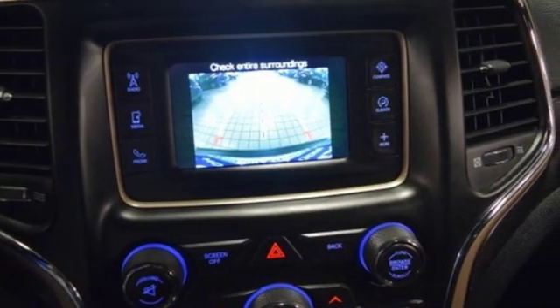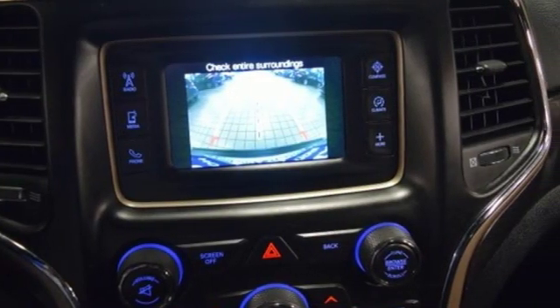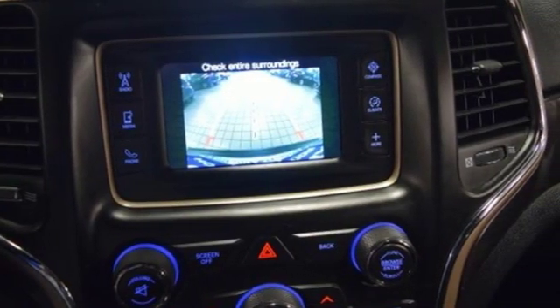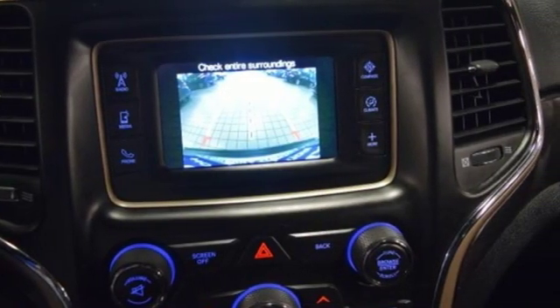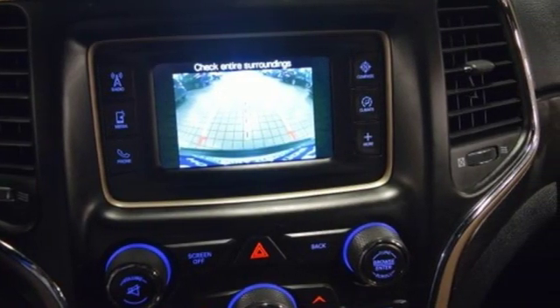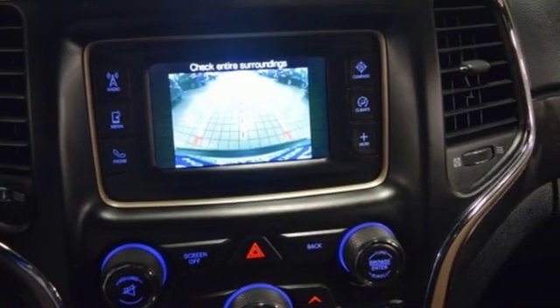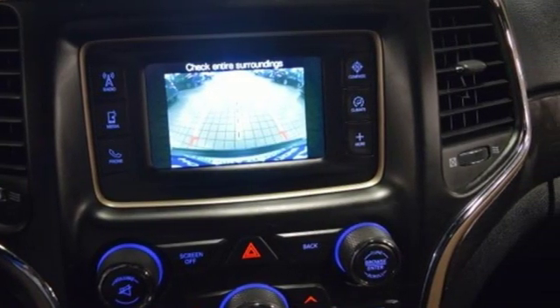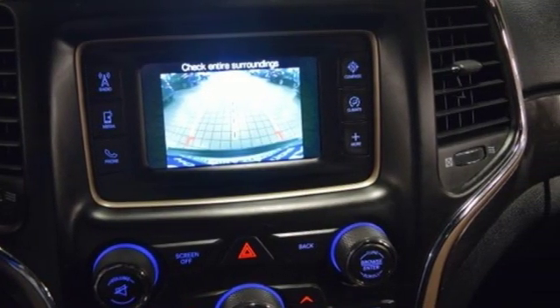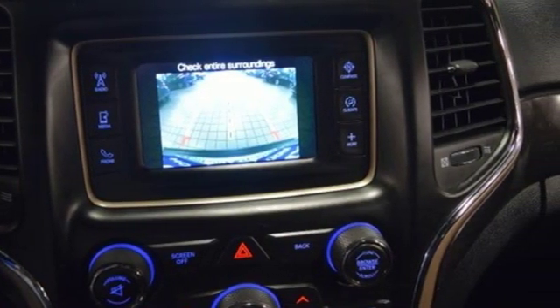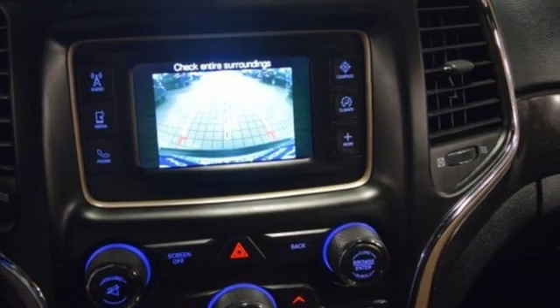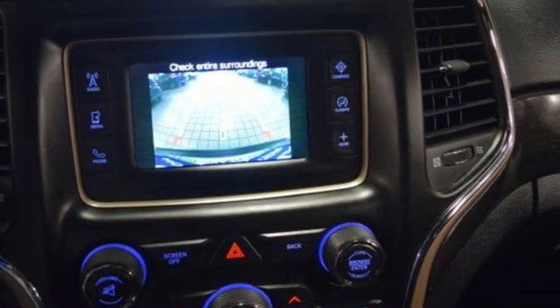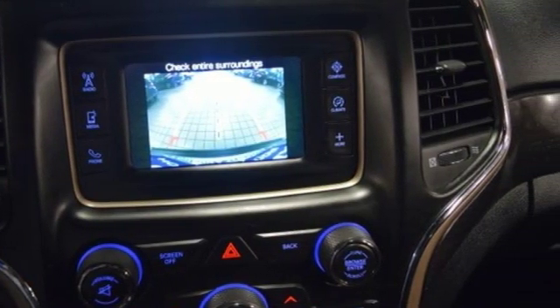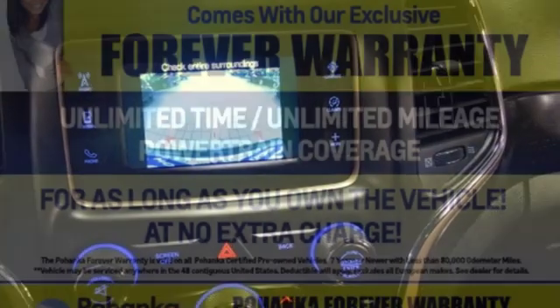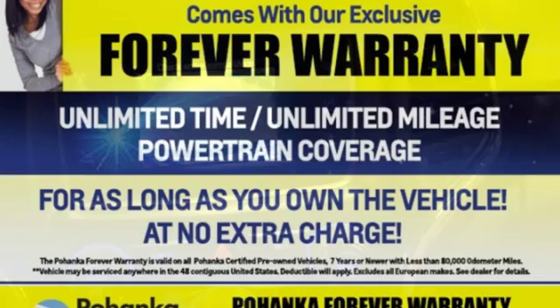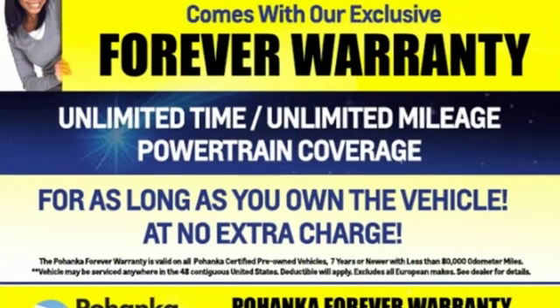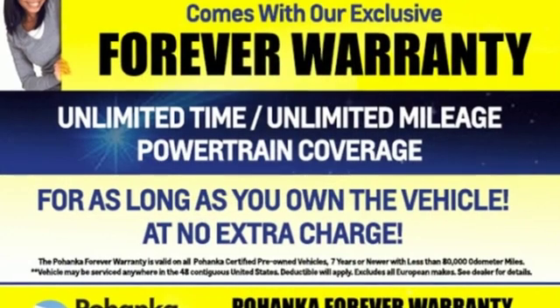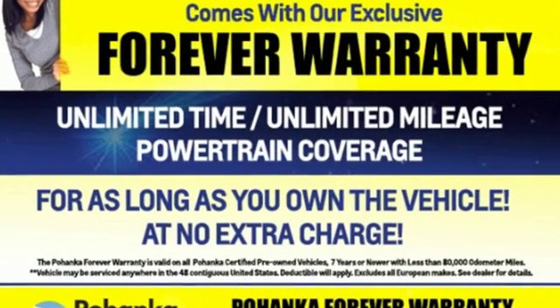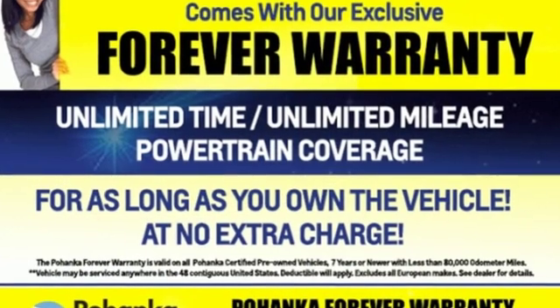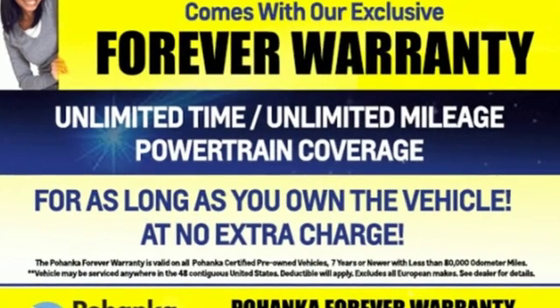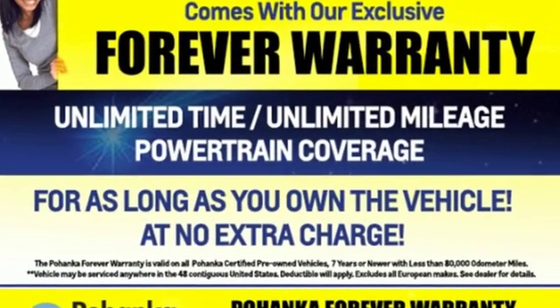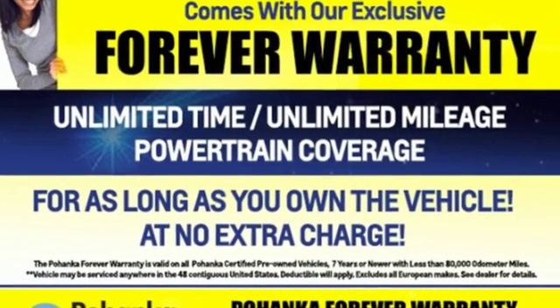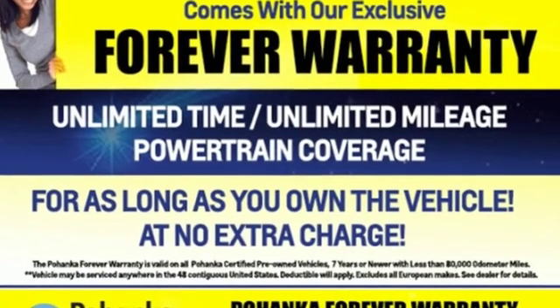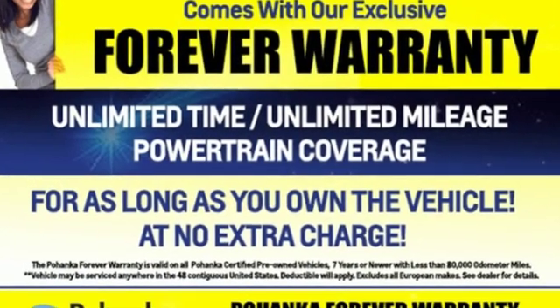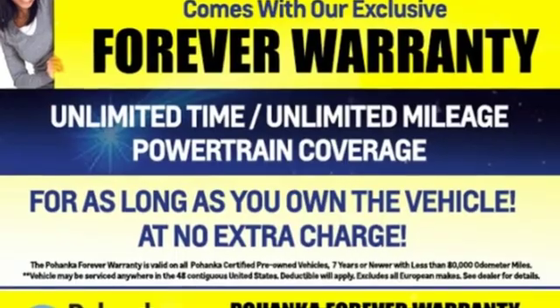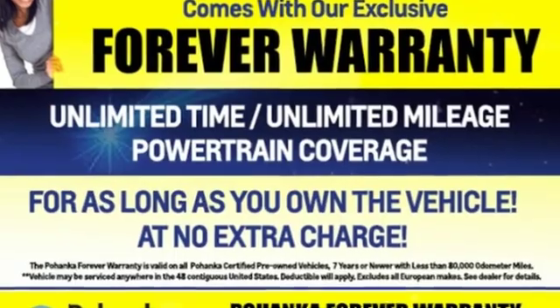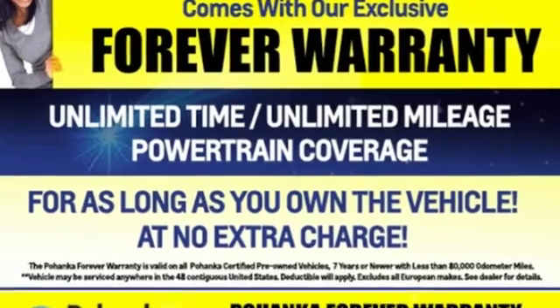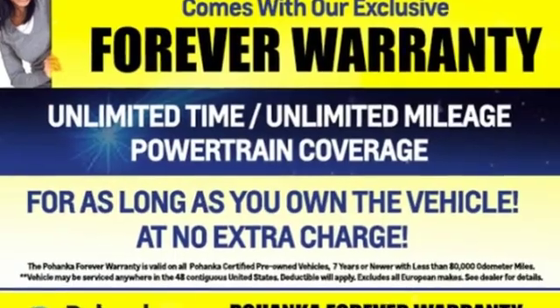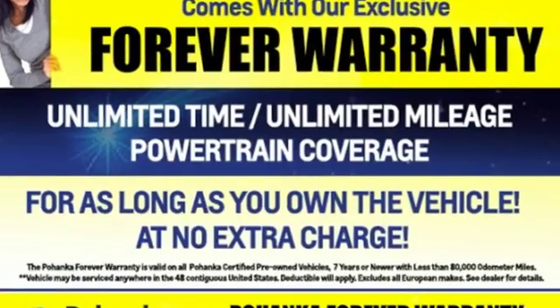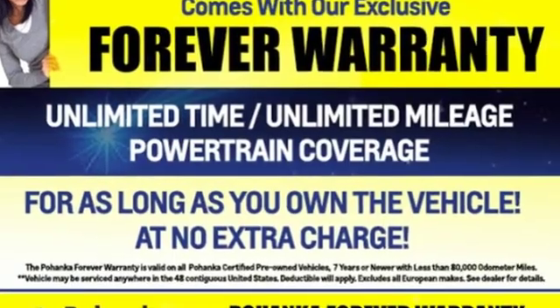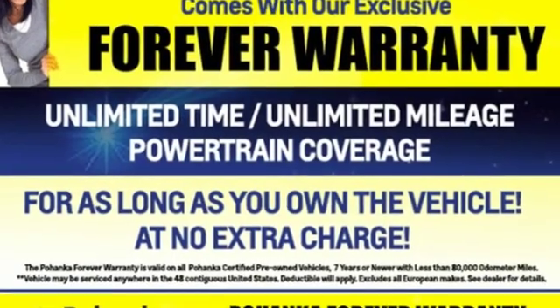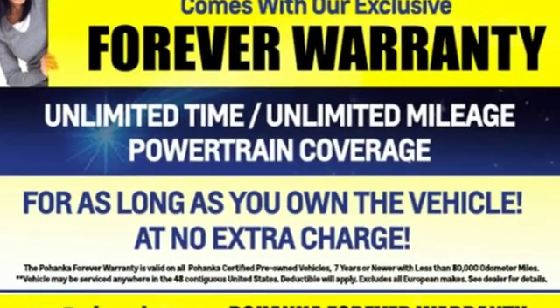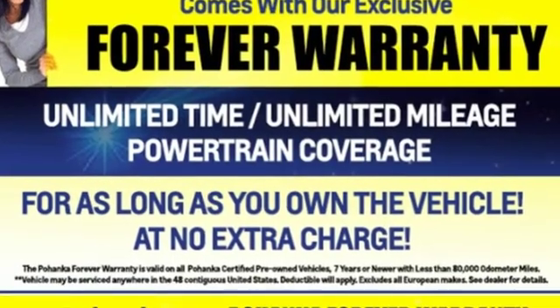Be part of the Jeep legend while creating your own. Take this Grand Cherokee for a test drive.